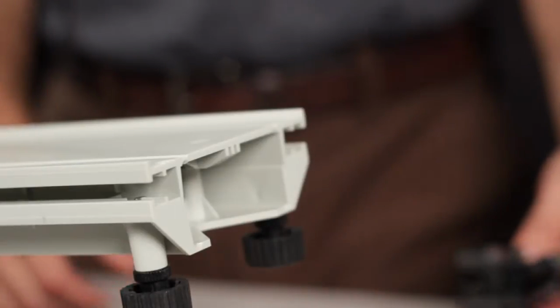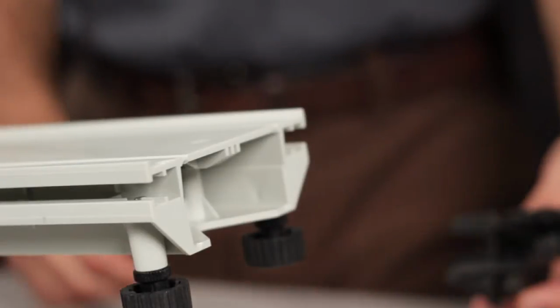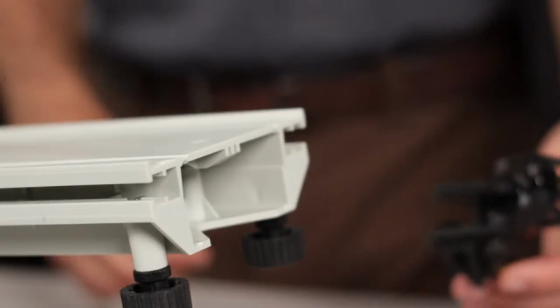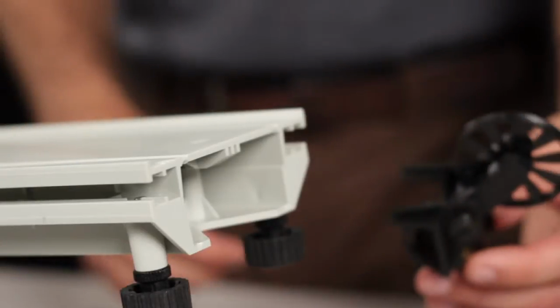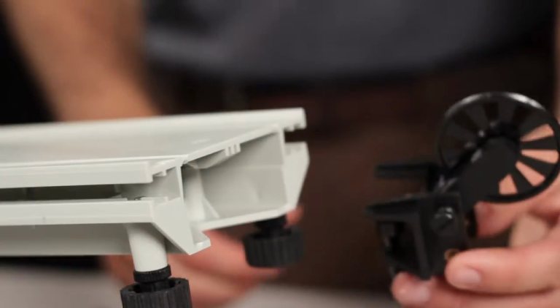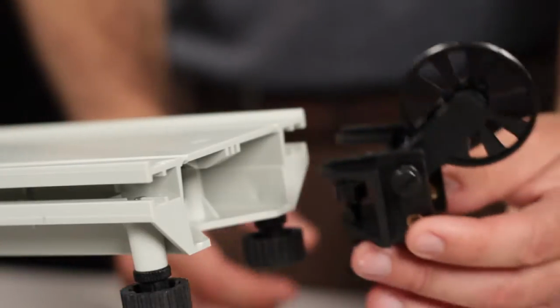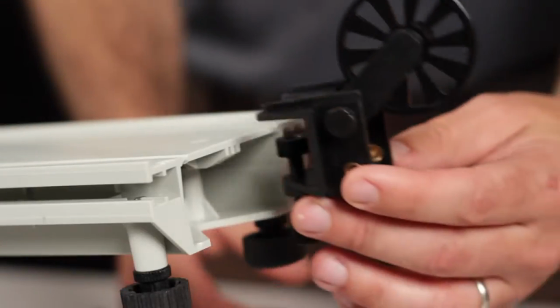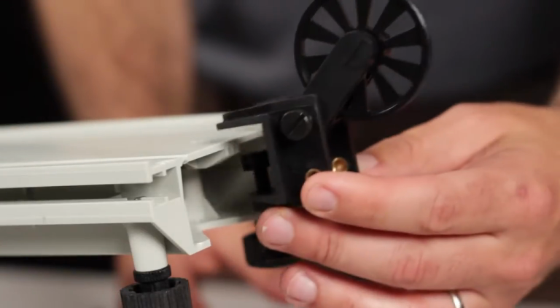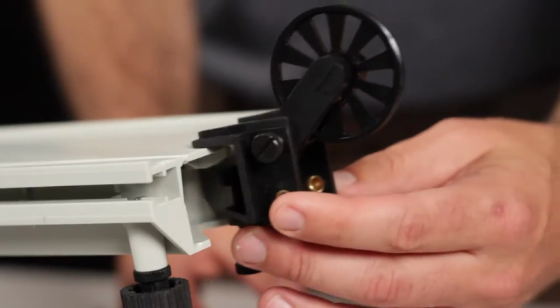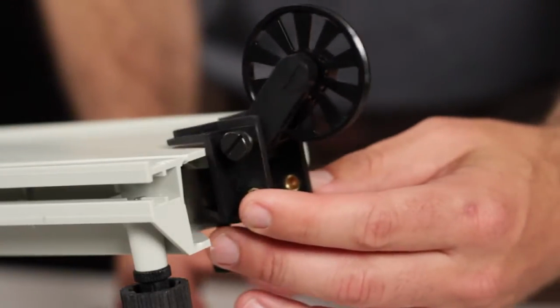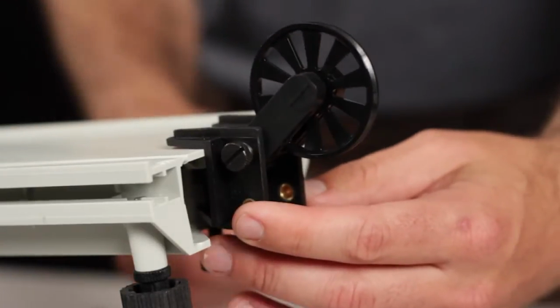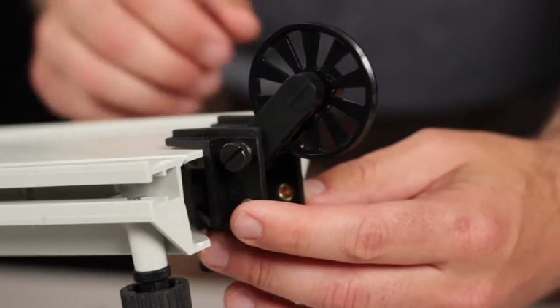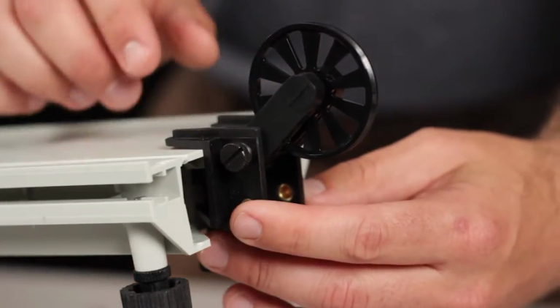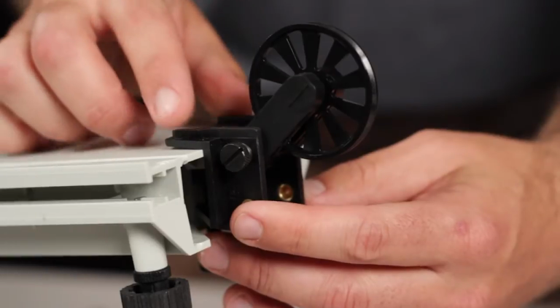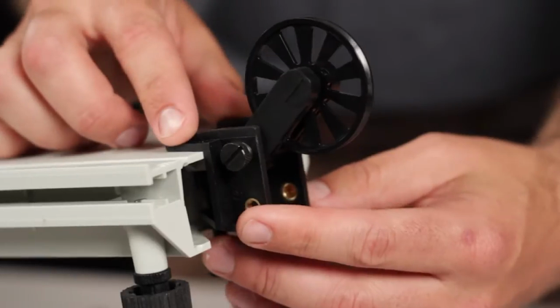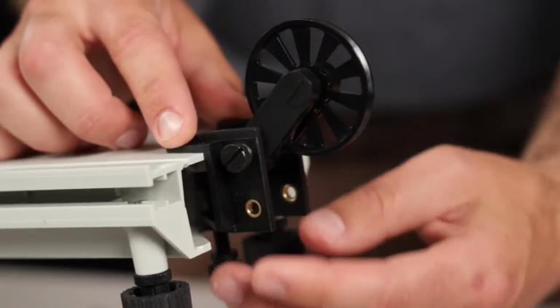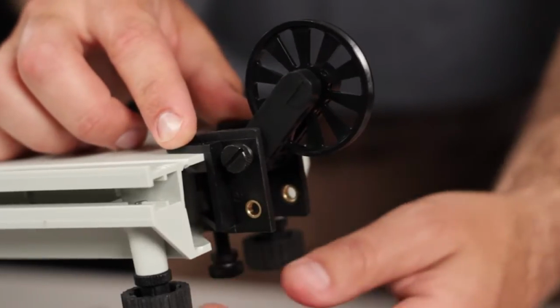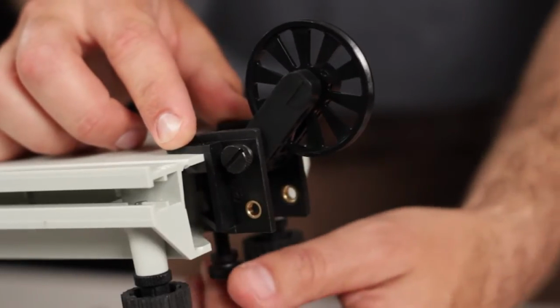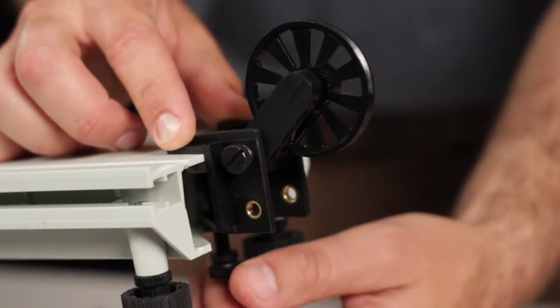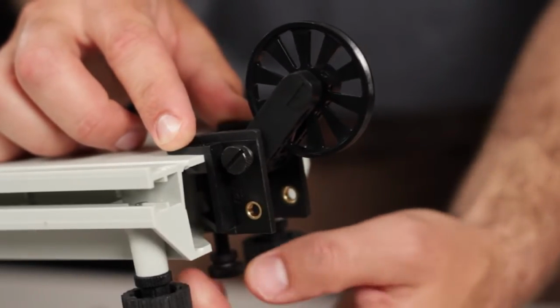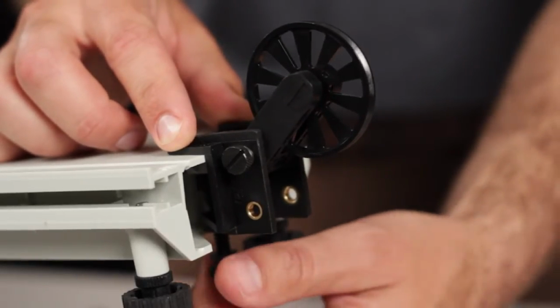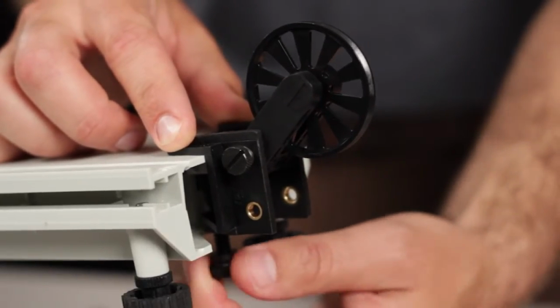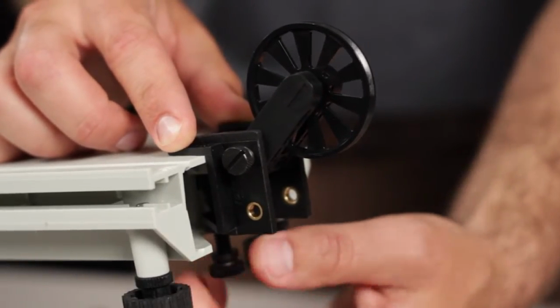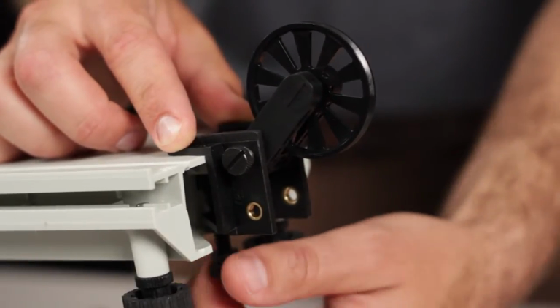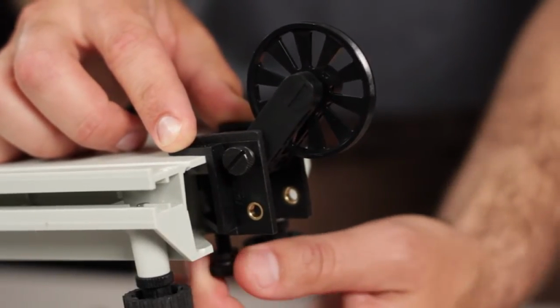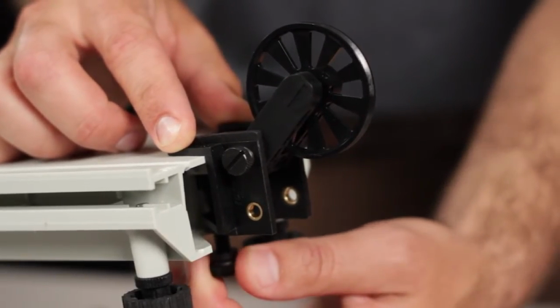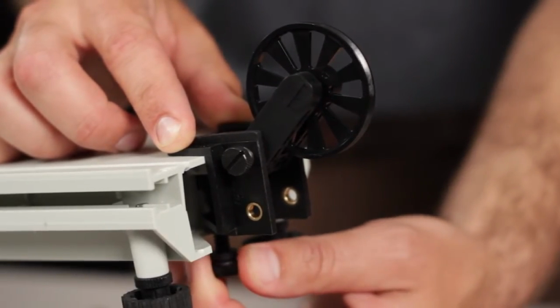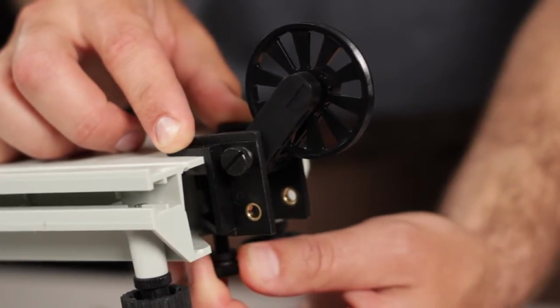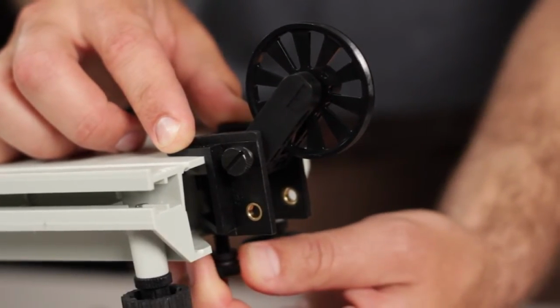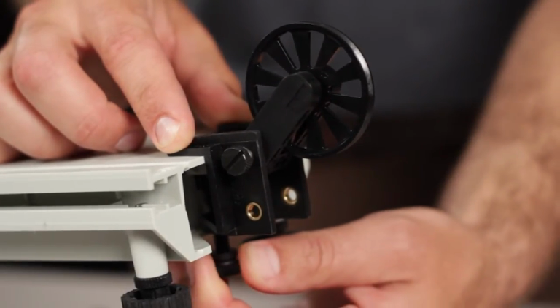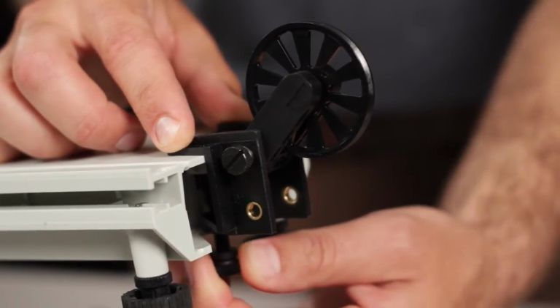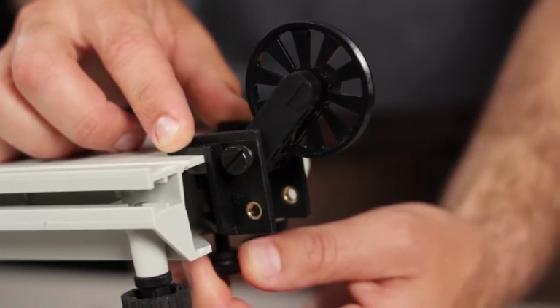Mounting the pulley to any compatible surface is easy. Simply slide the clamp onto the surface and tighten the thumbscrew to hold it in place.